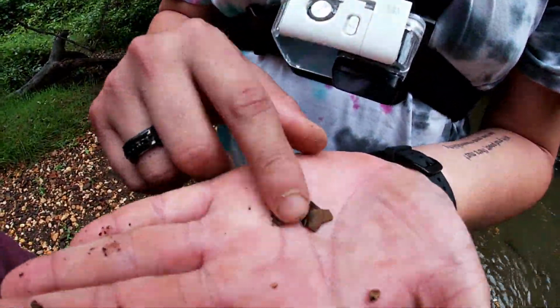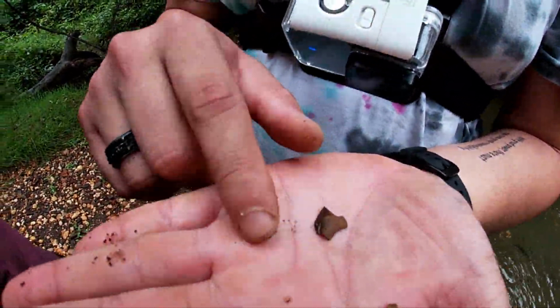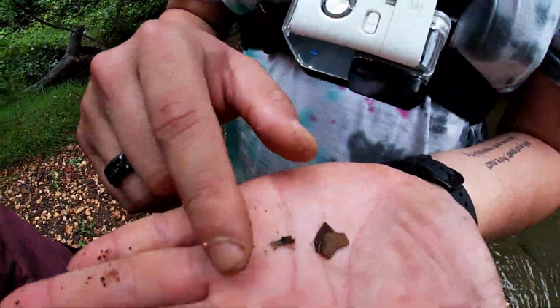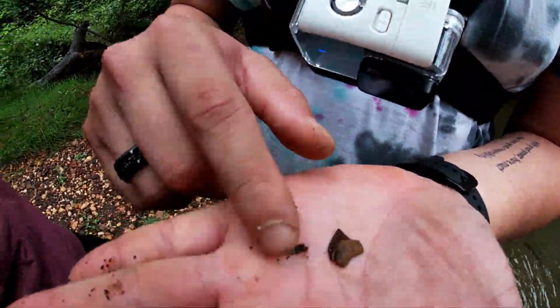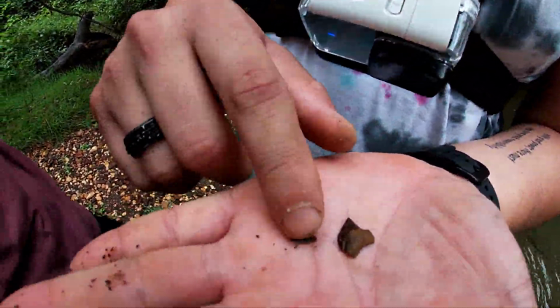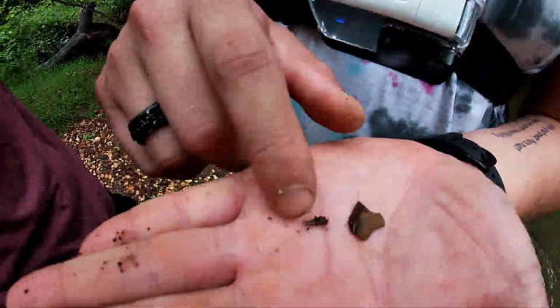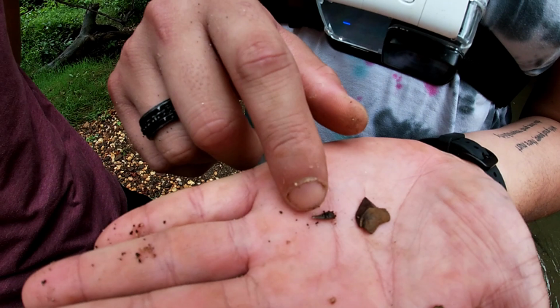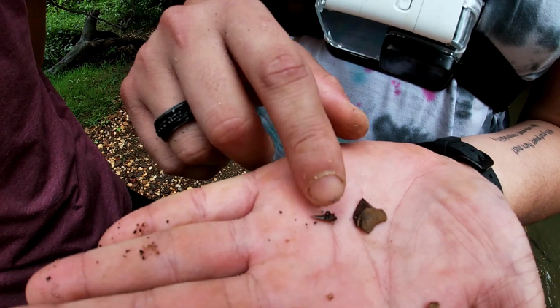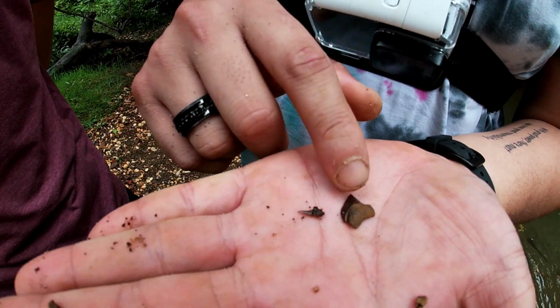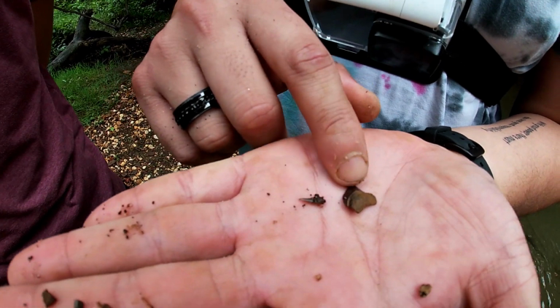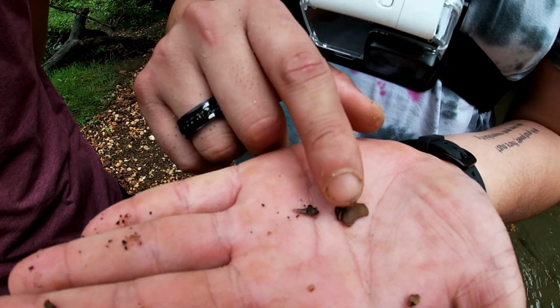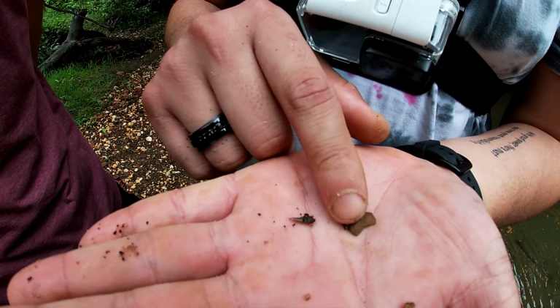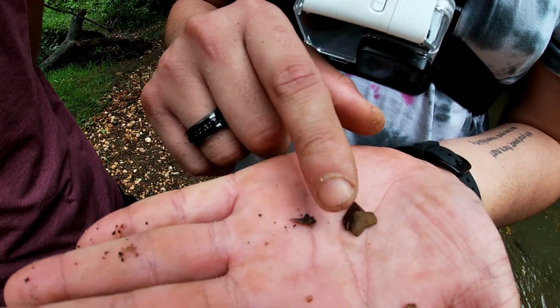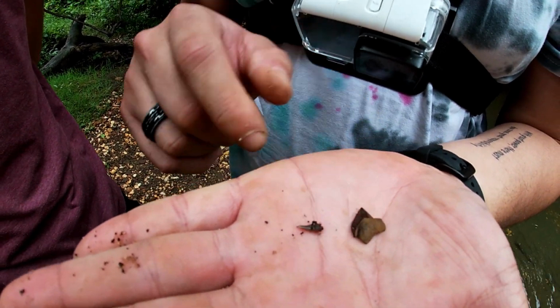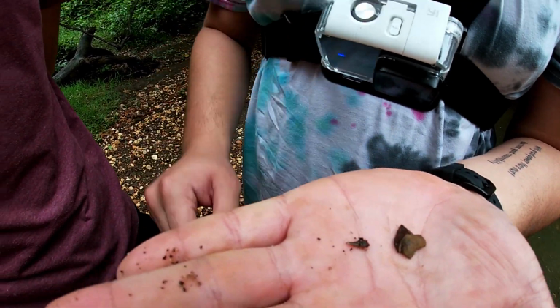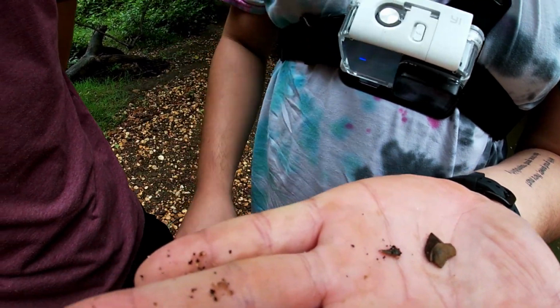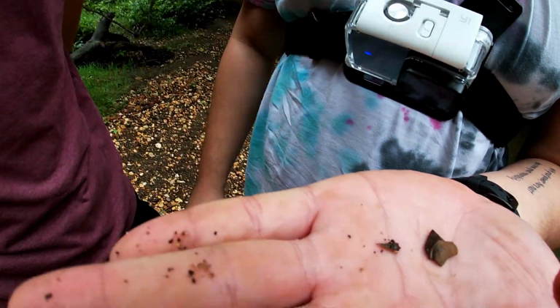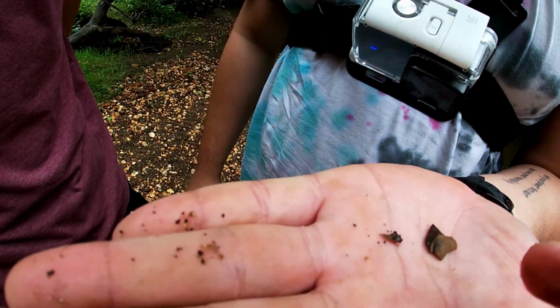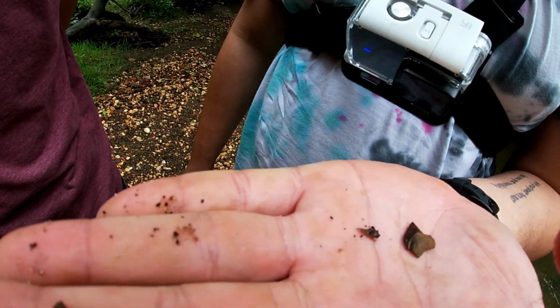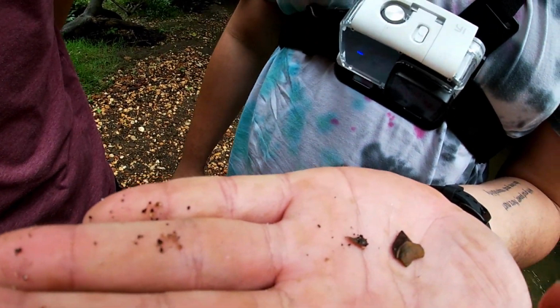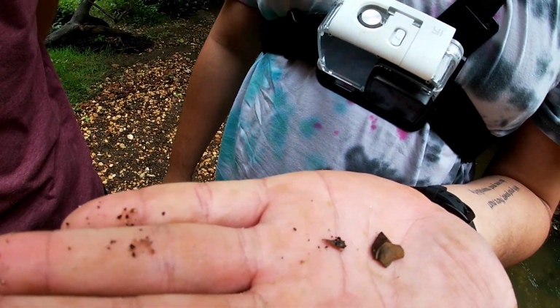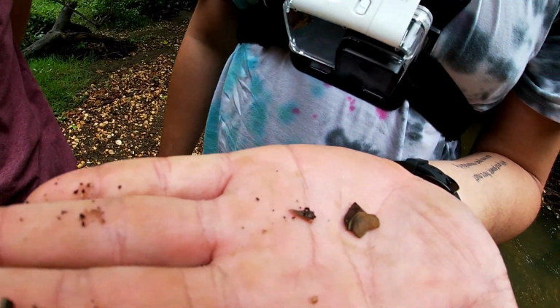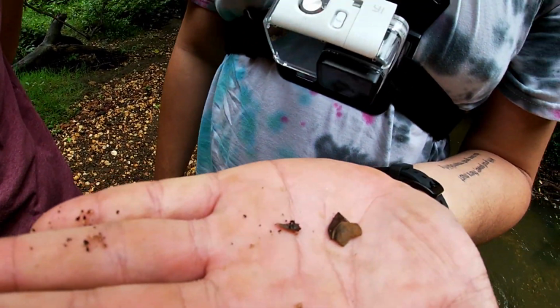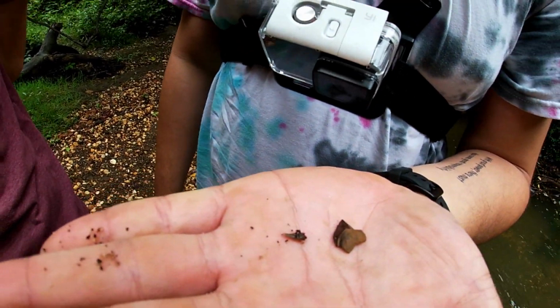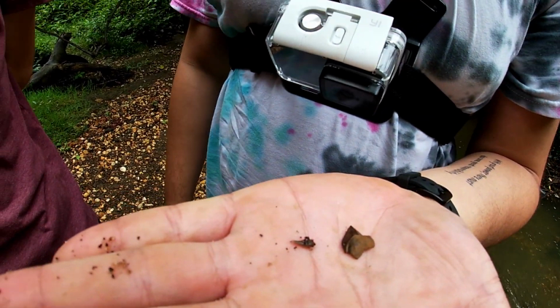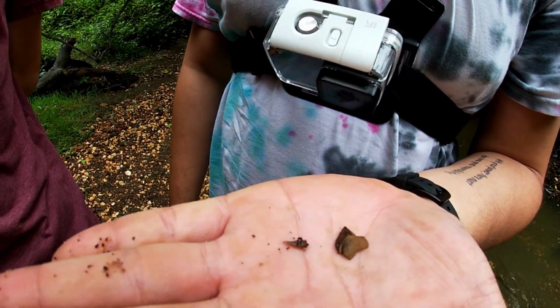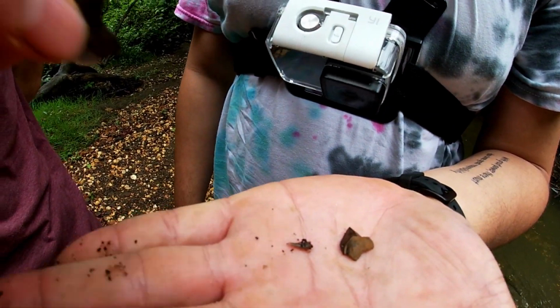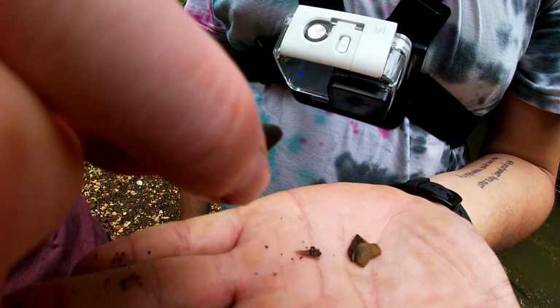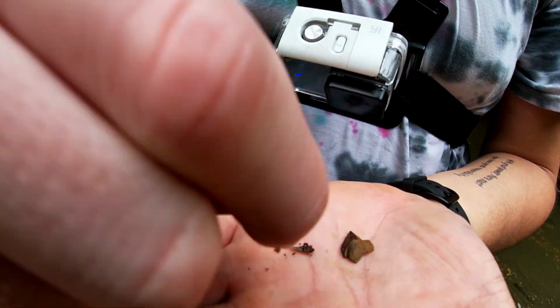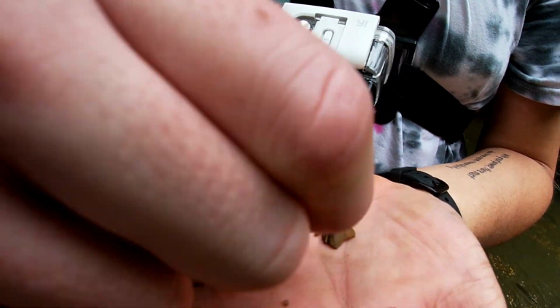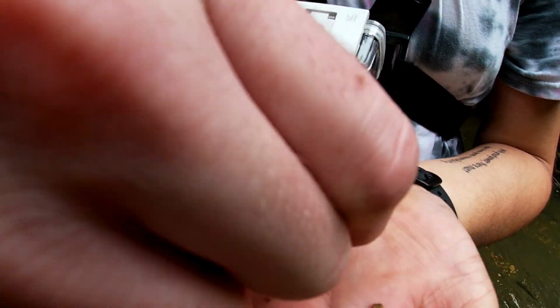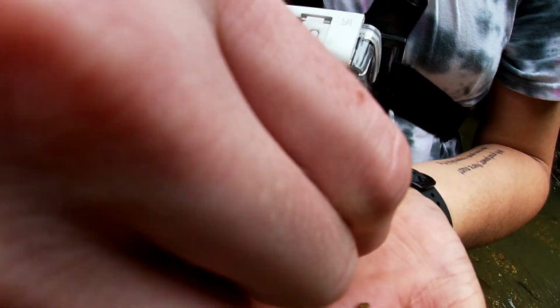Found this little guy, and I found this one too — whoa, that's a nice one. That's a nice Squalicorax right there.